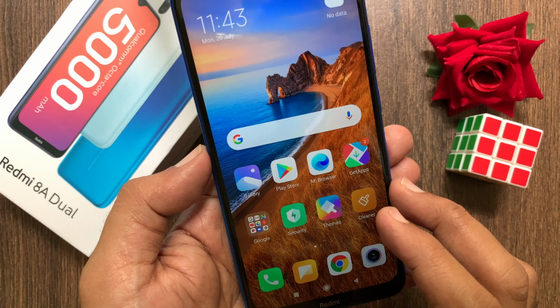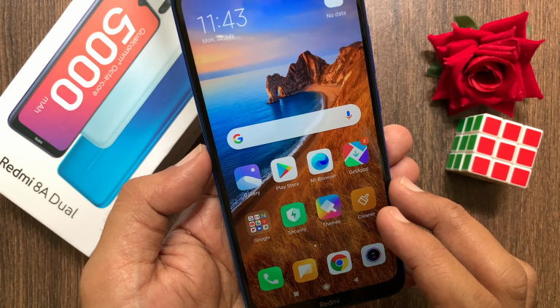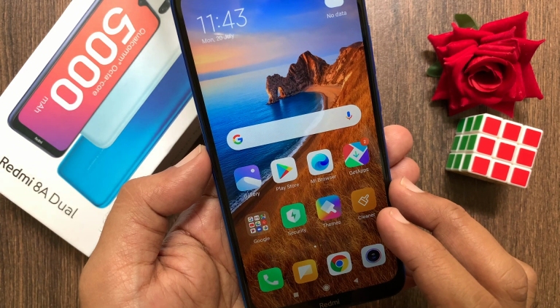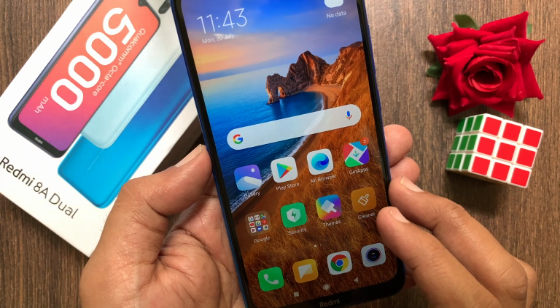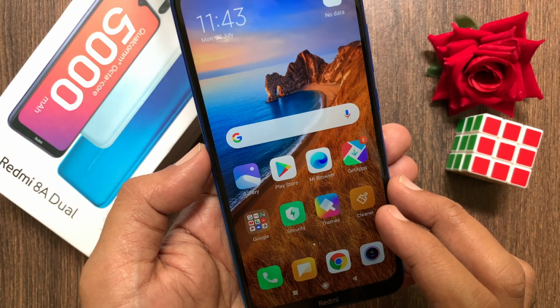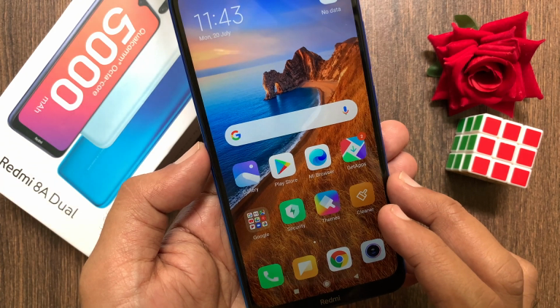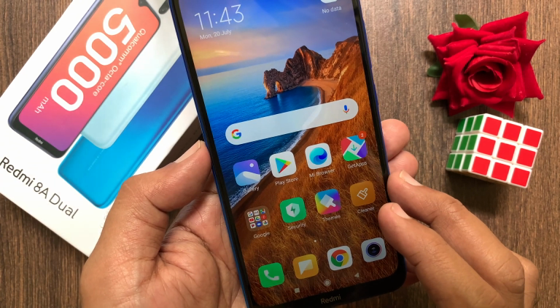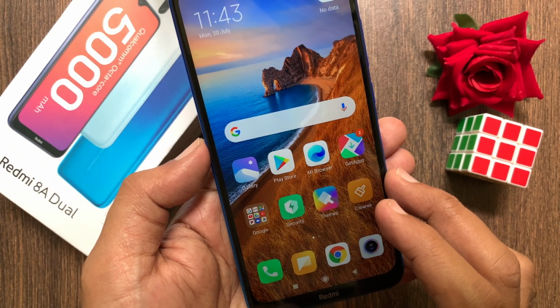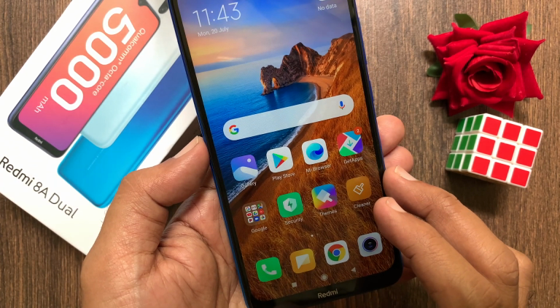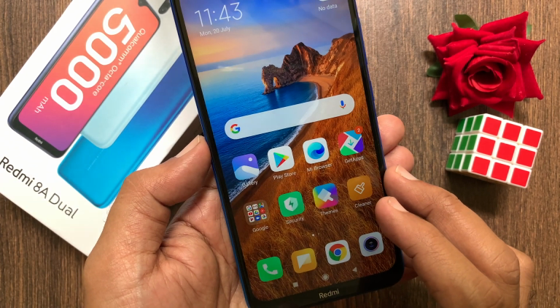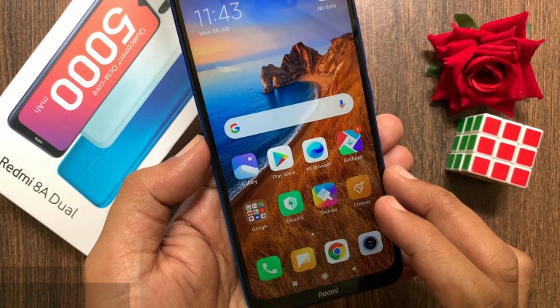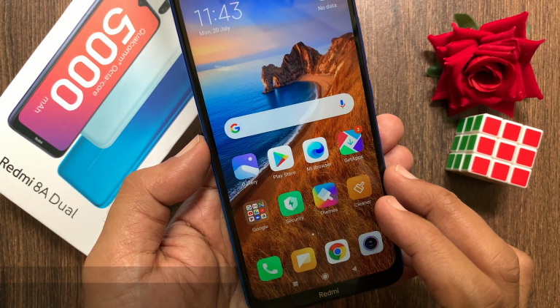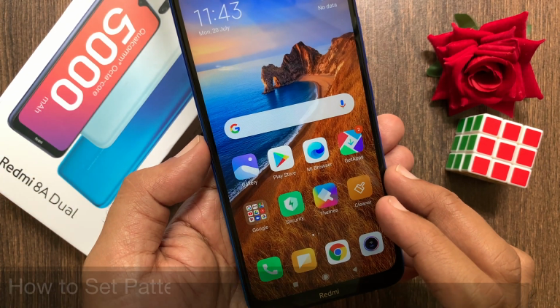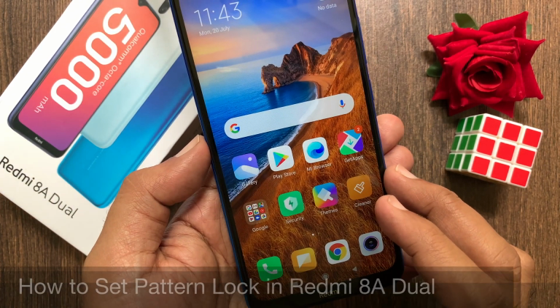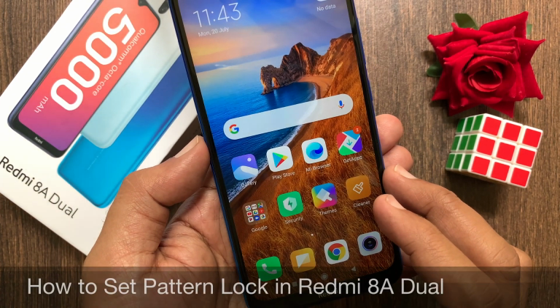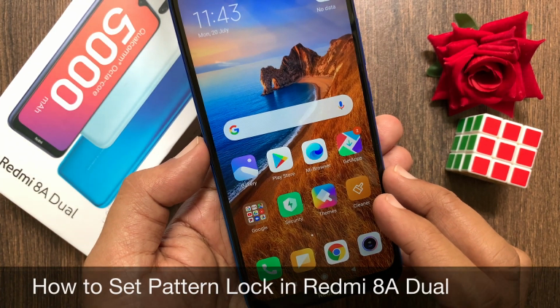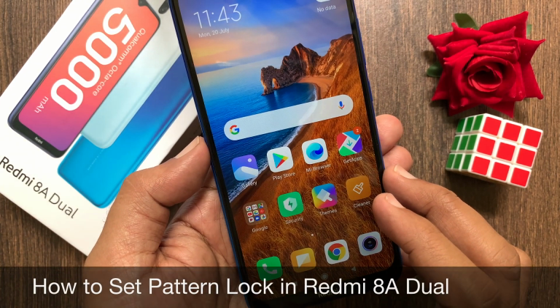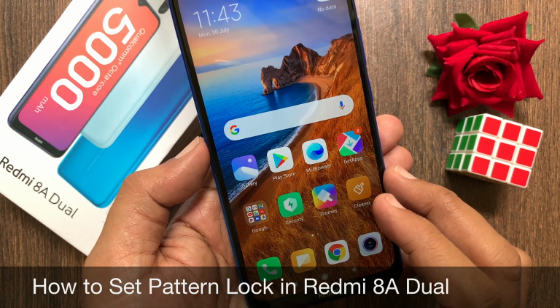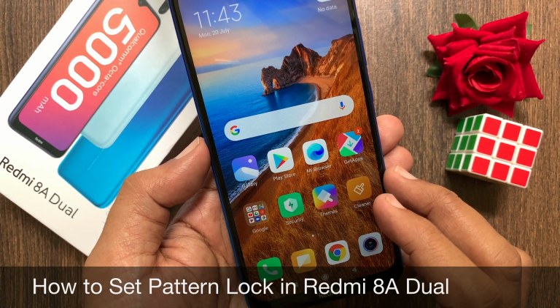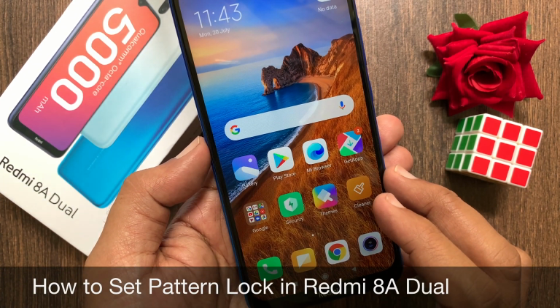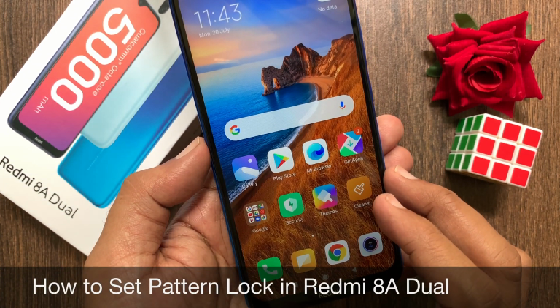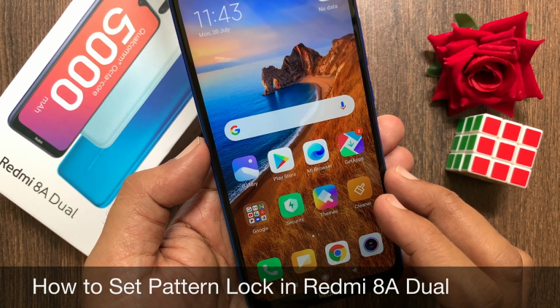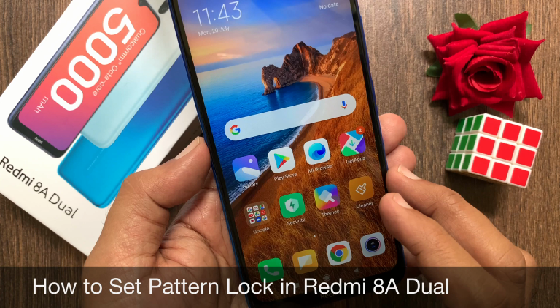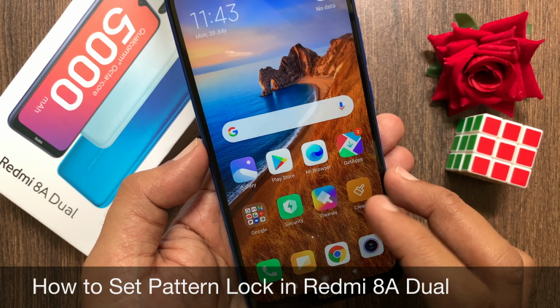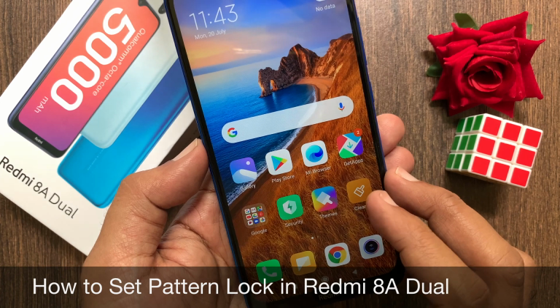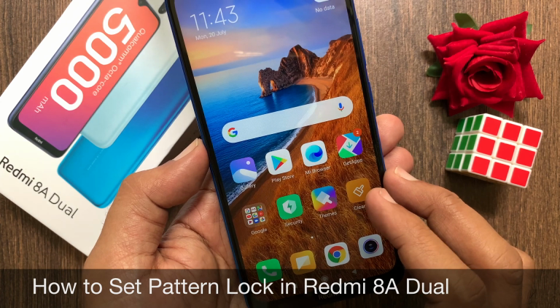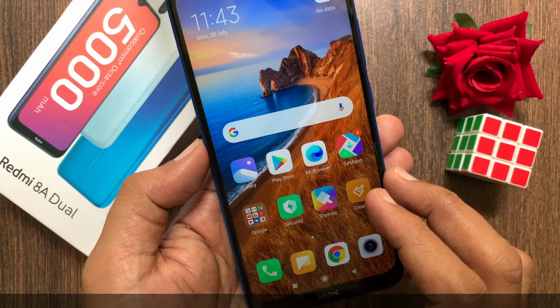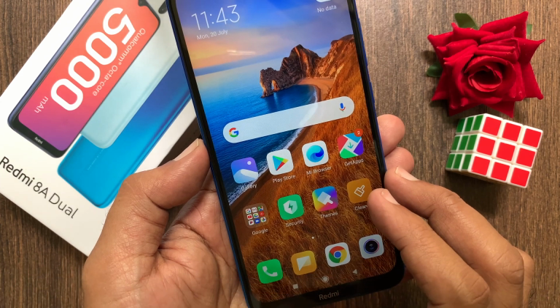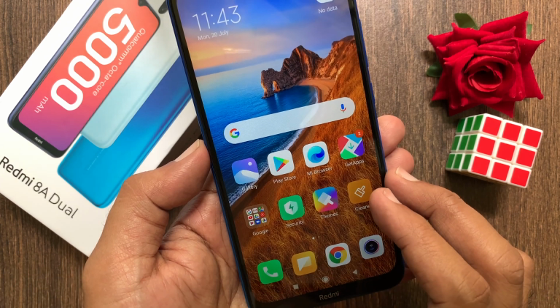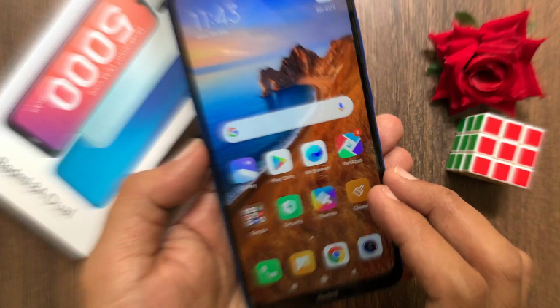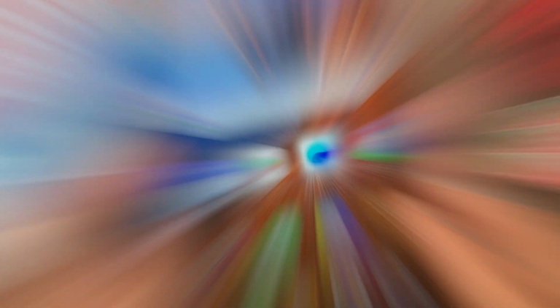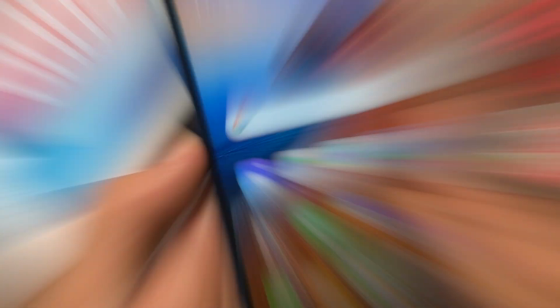Hi Viewer, today I would like to show you all how to set pattern lock in Redmi 8A dual. Let's have a look.